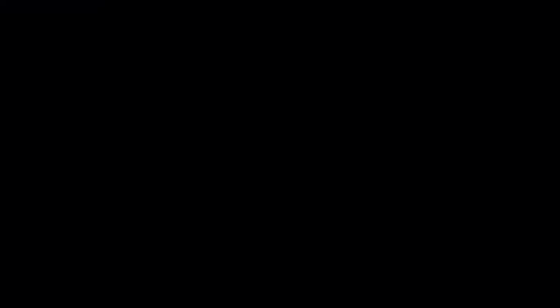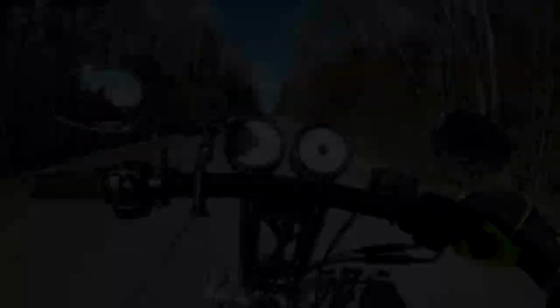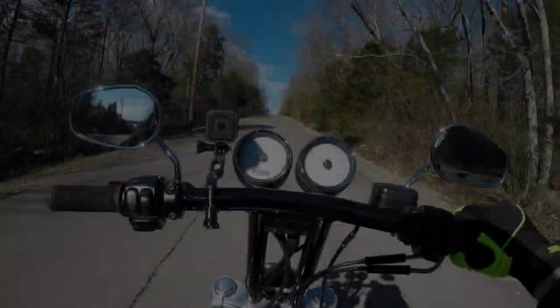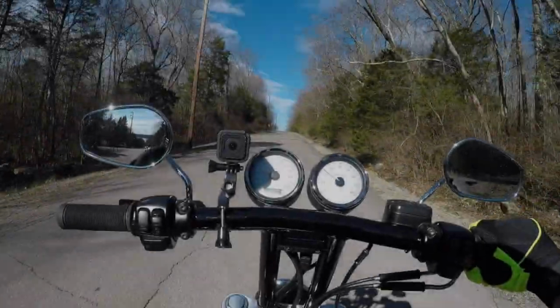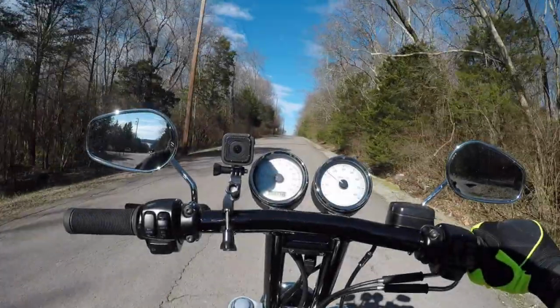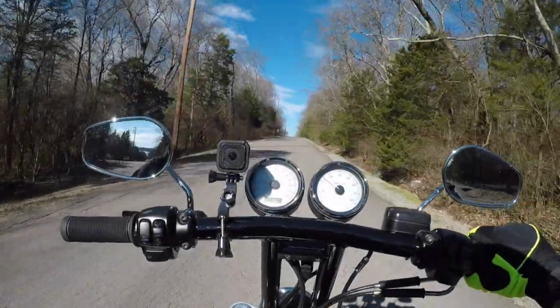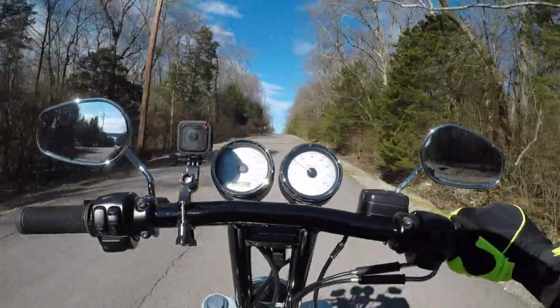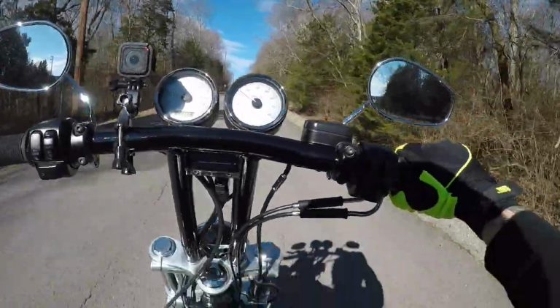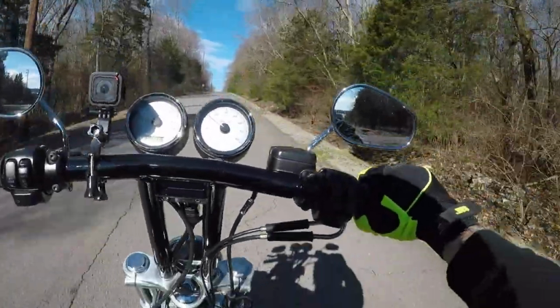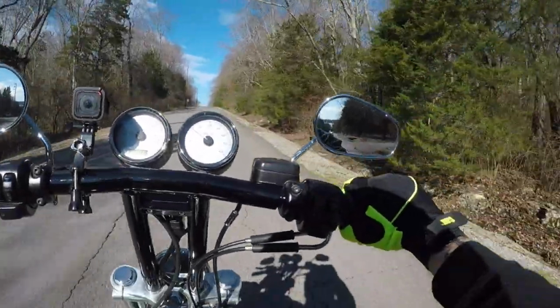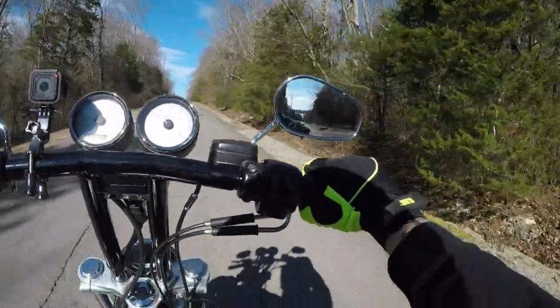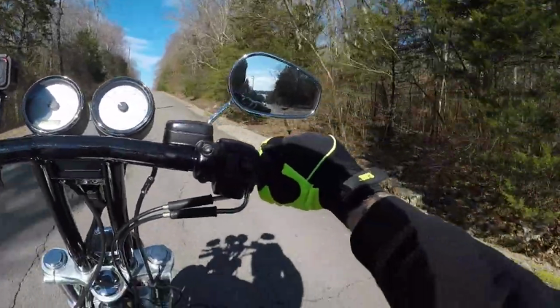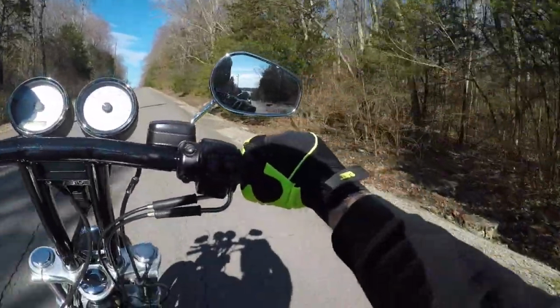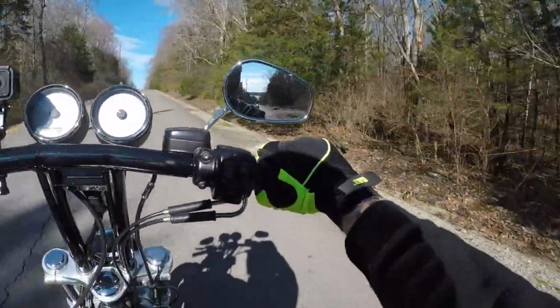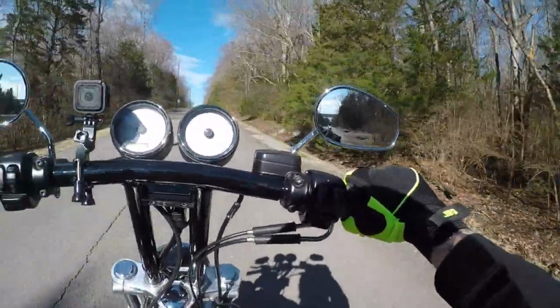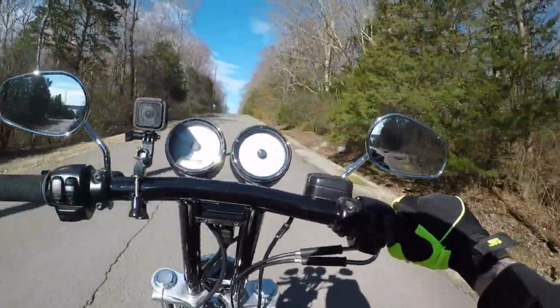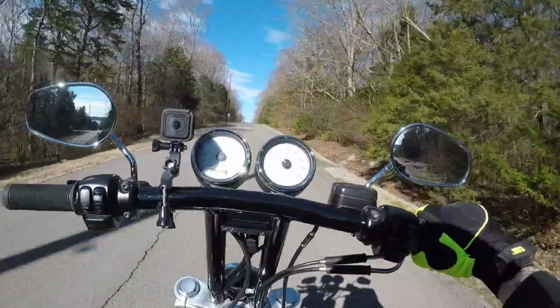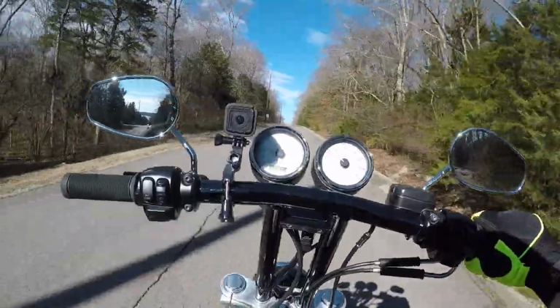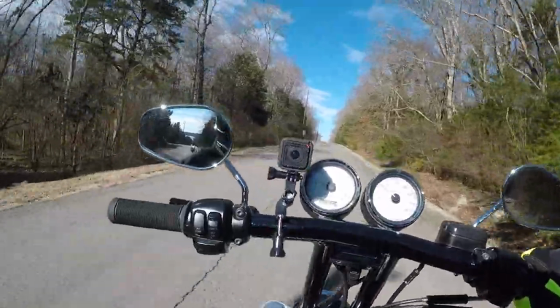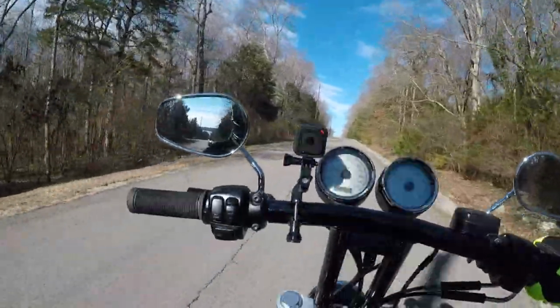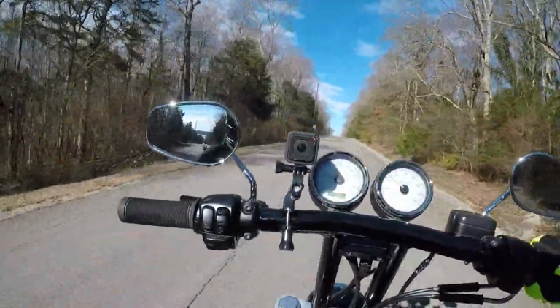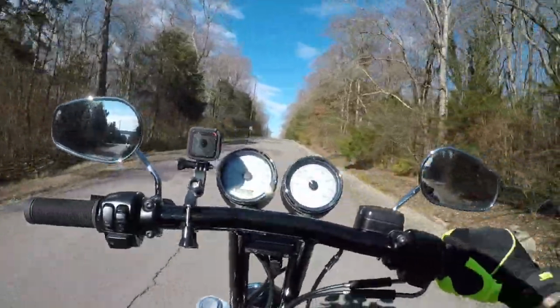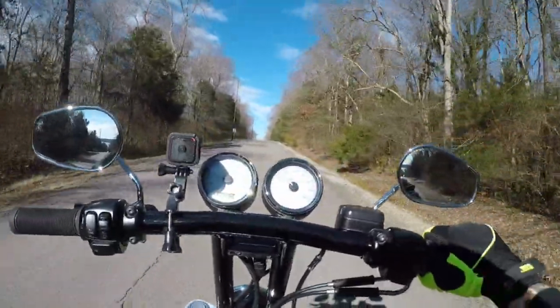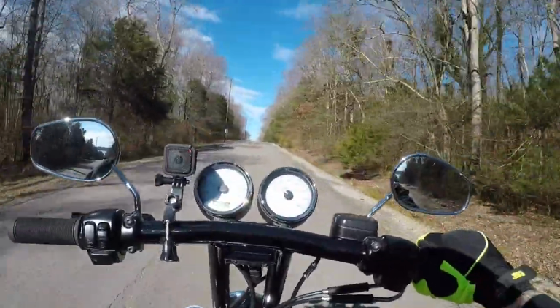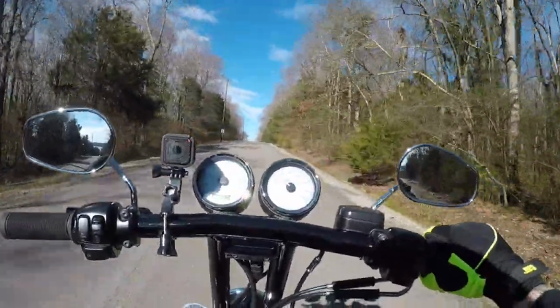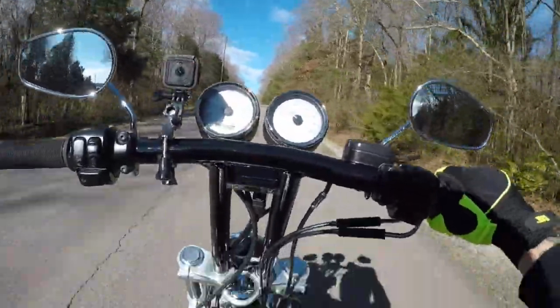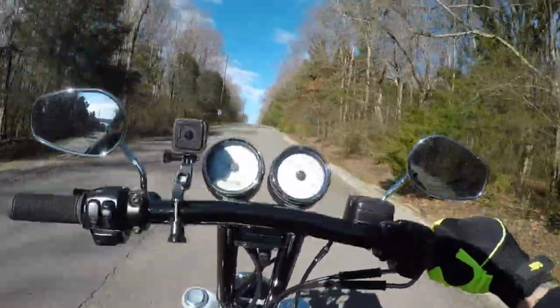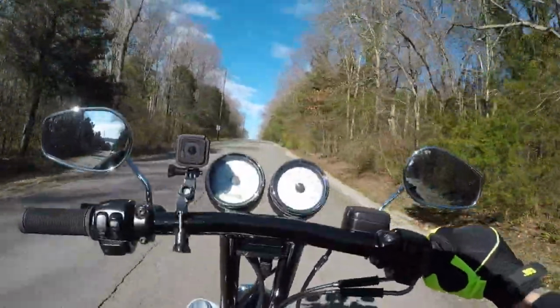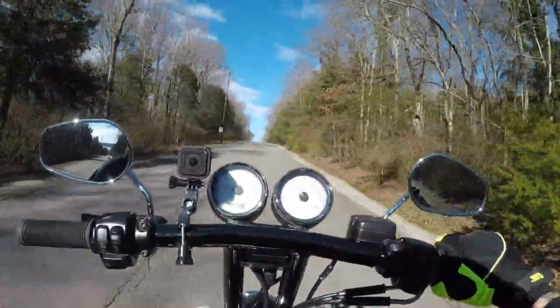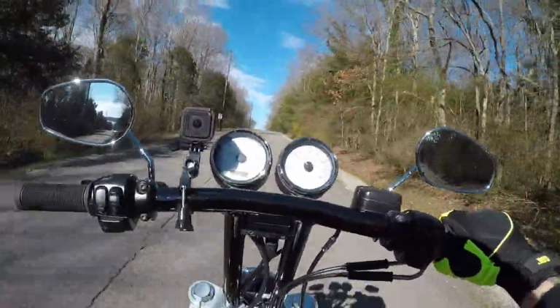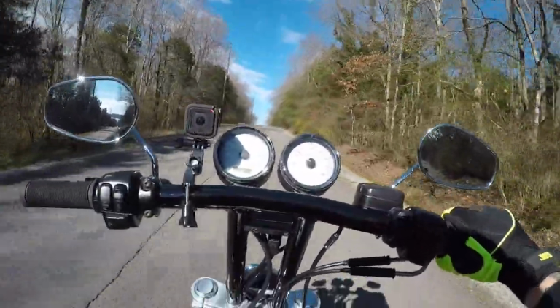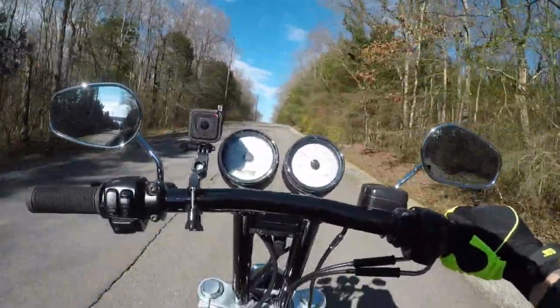I think we got some cool shots of Larry's bike. We'll see — I'm still learning this gimbal.